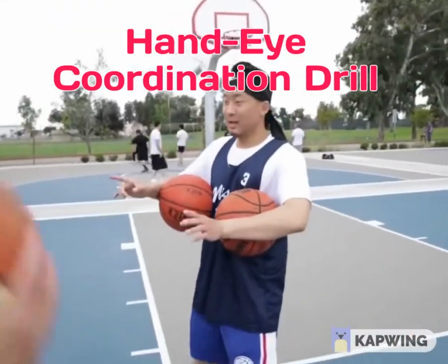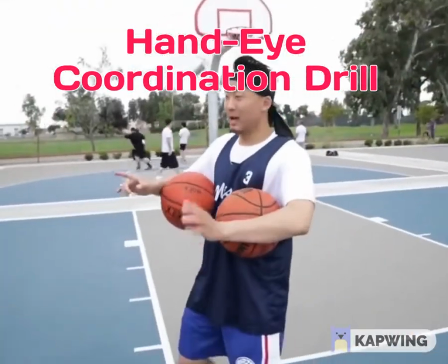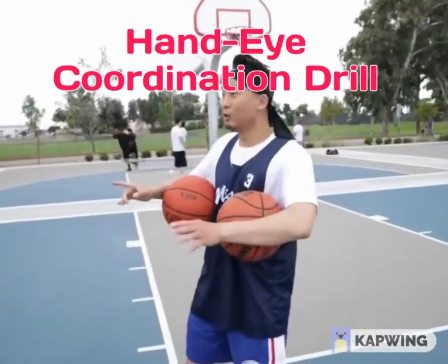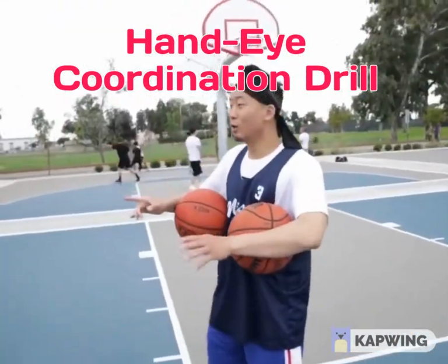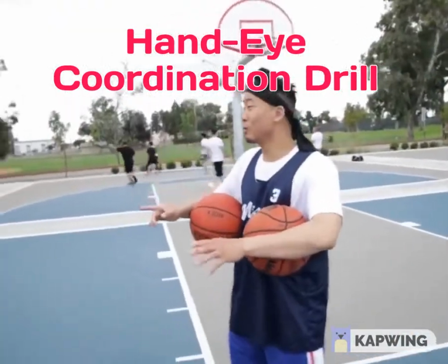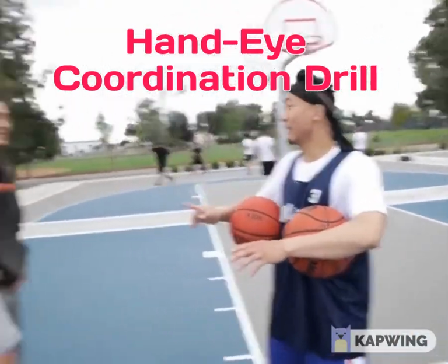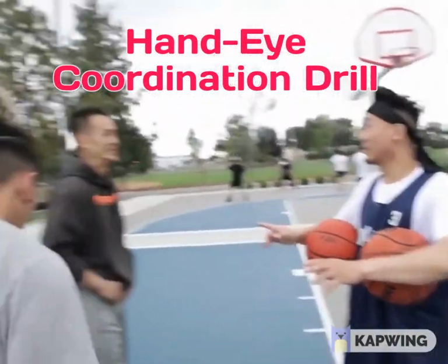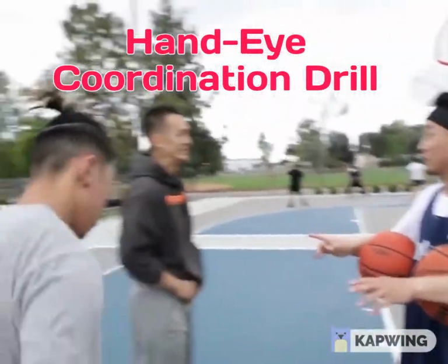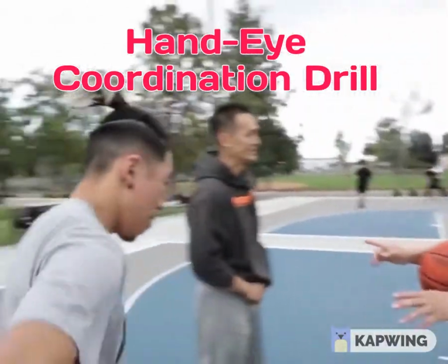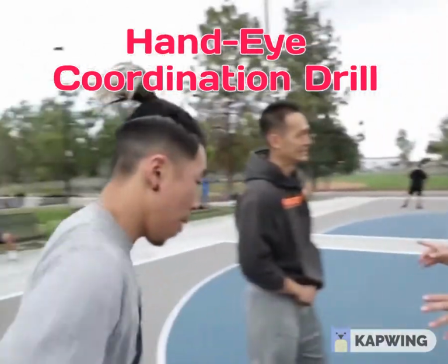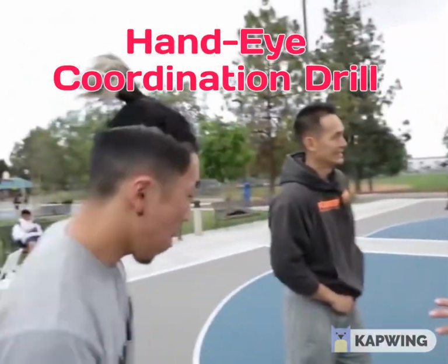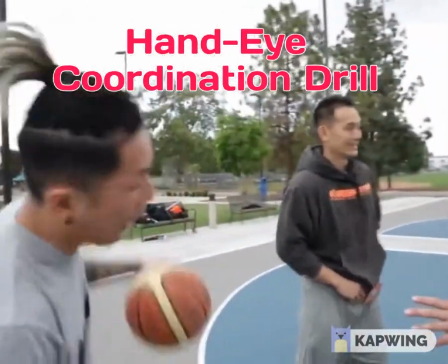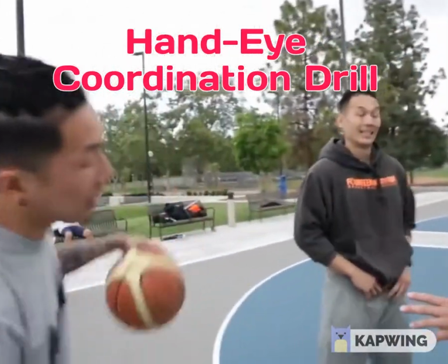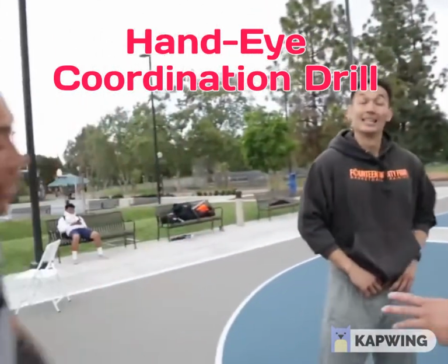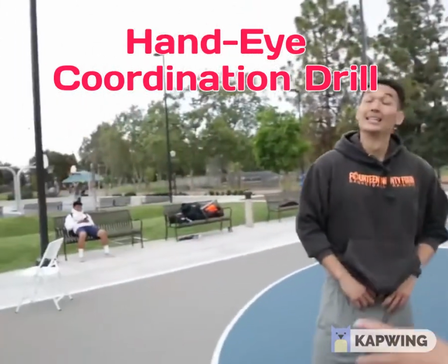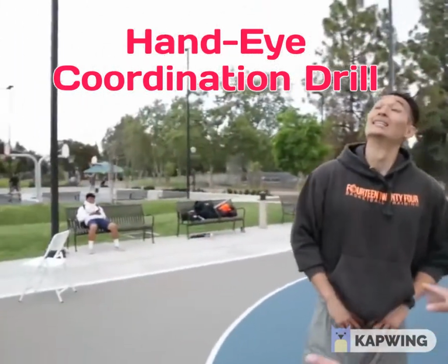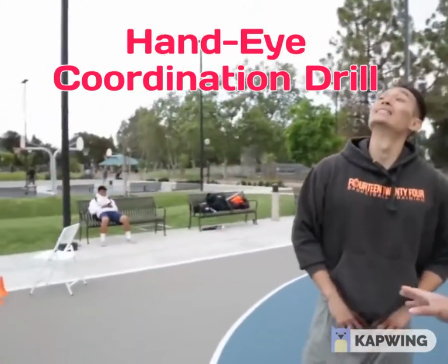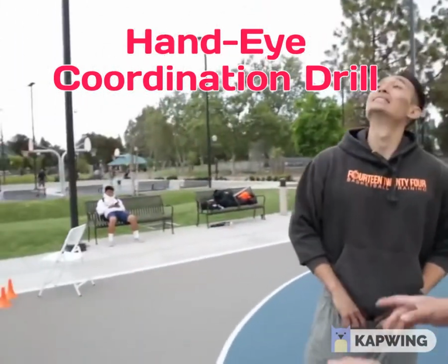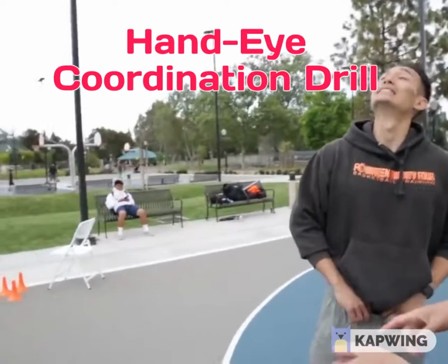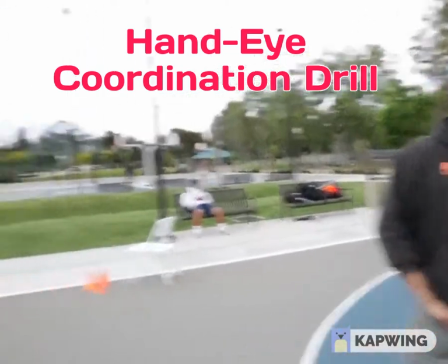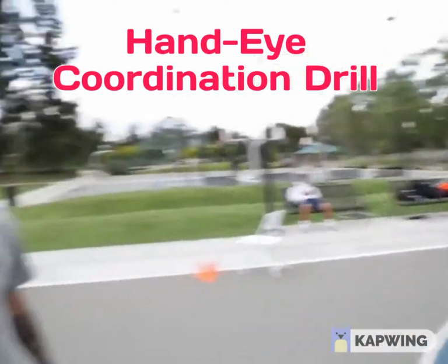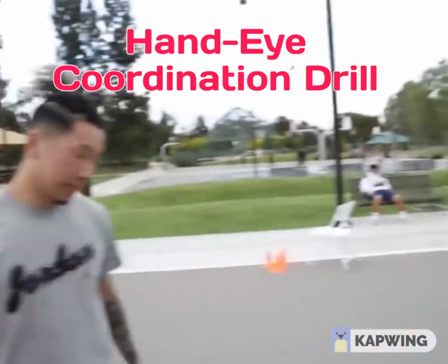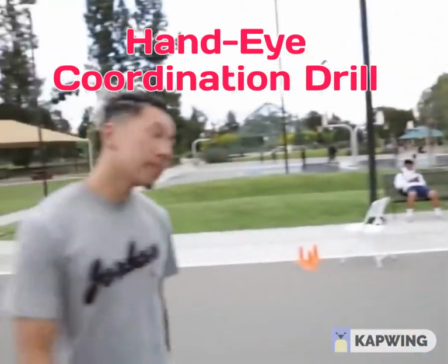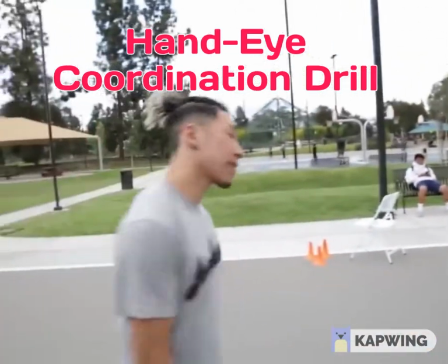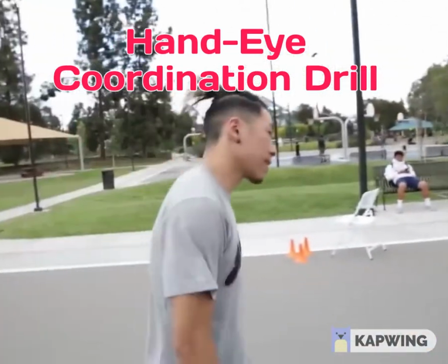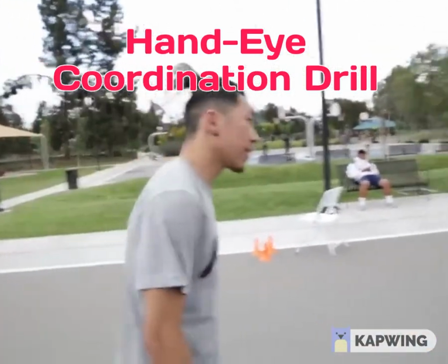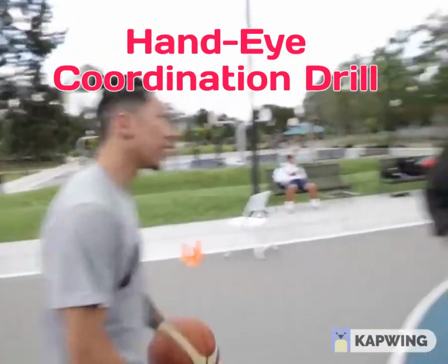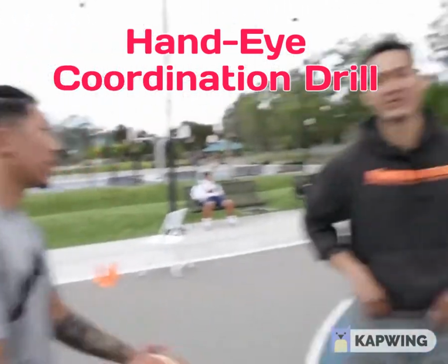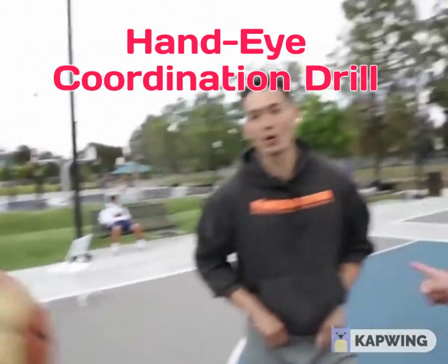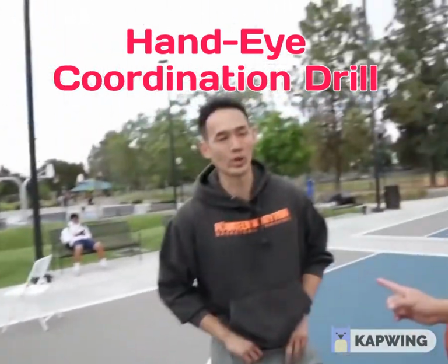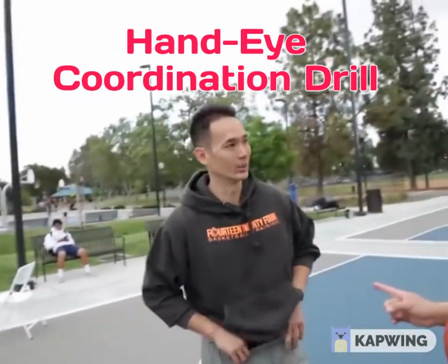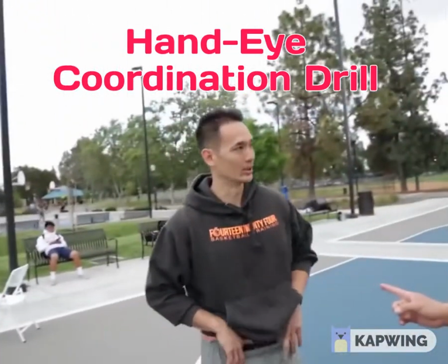How long do you think I can do it successfully? Five seconds. Five? Two, maybe four dribbles.